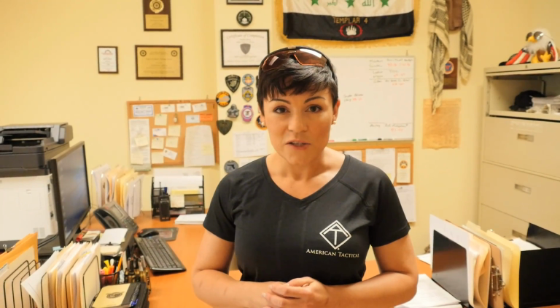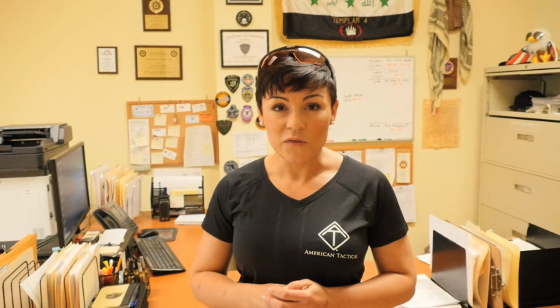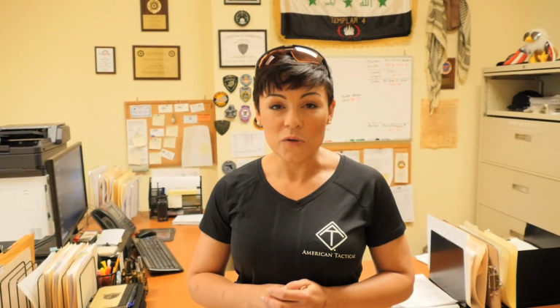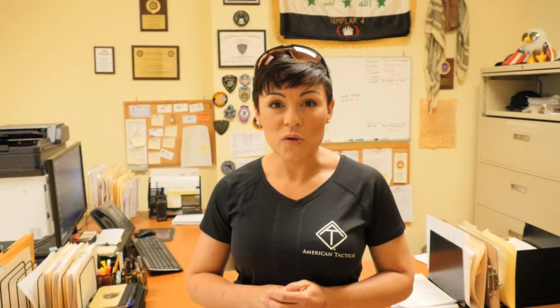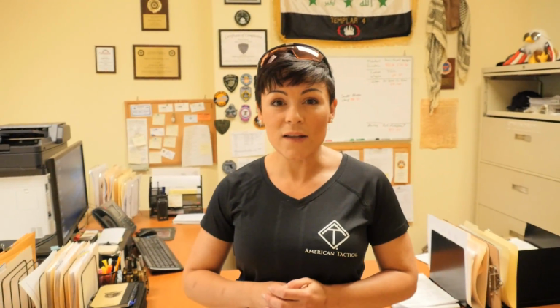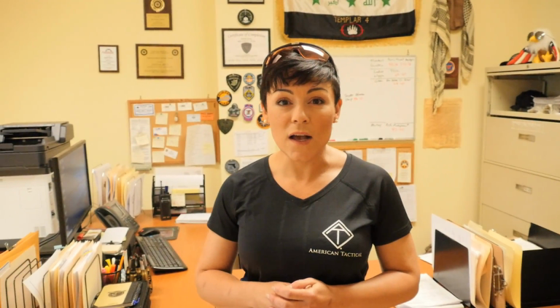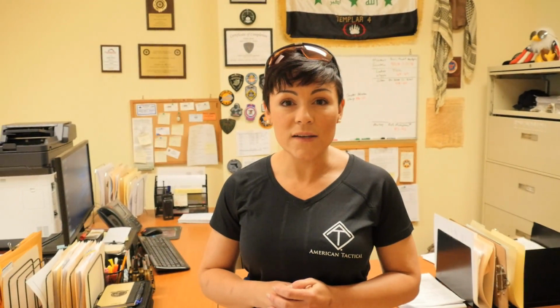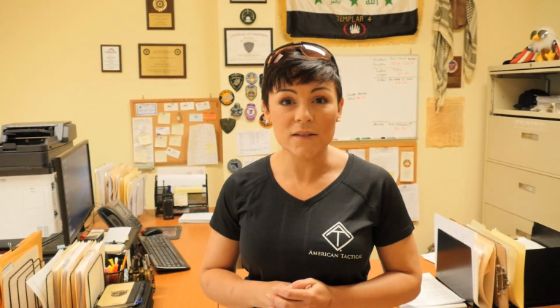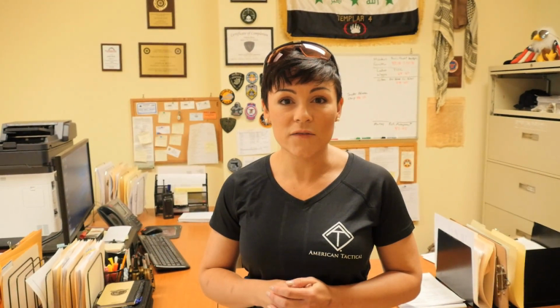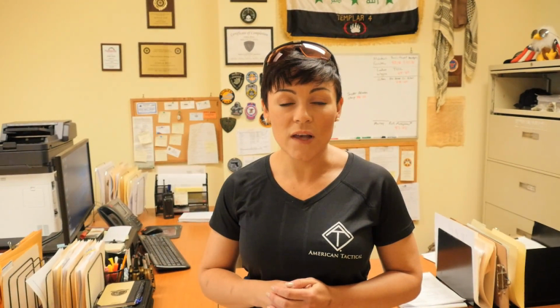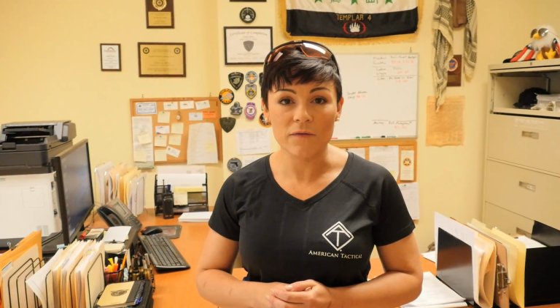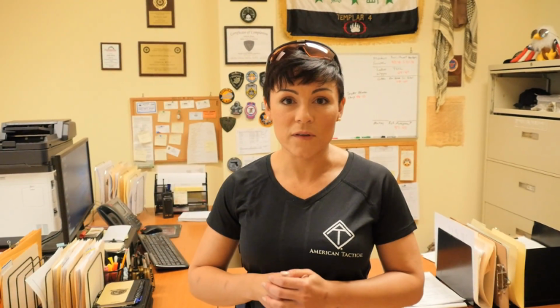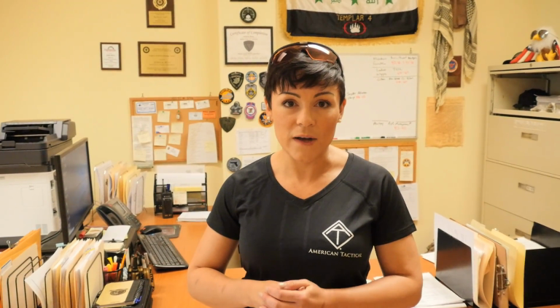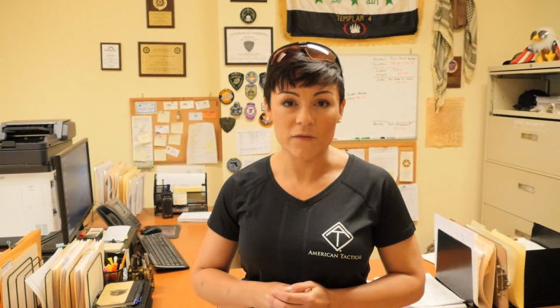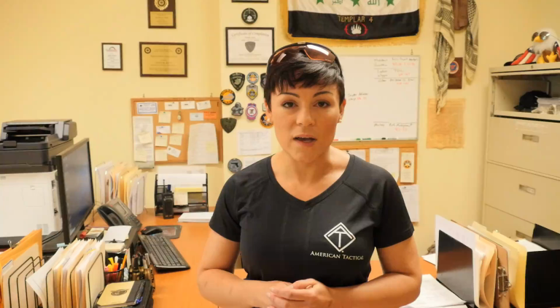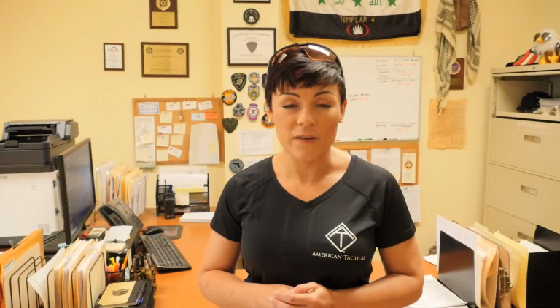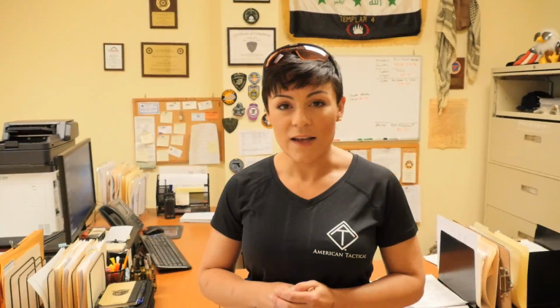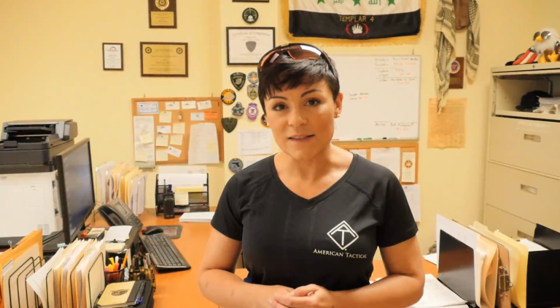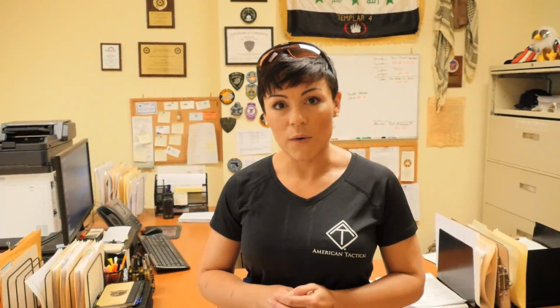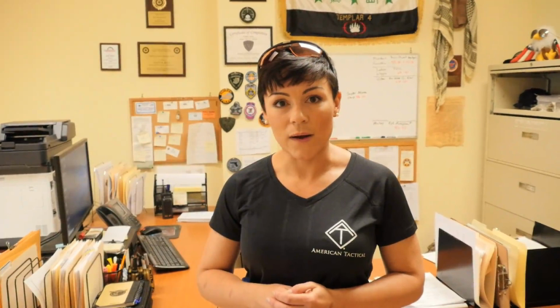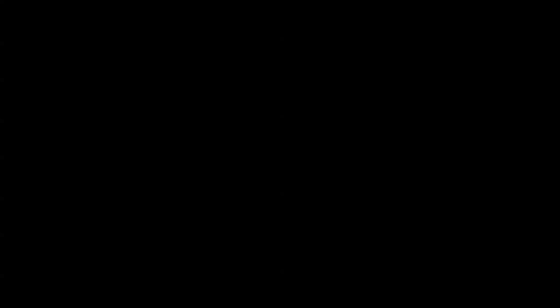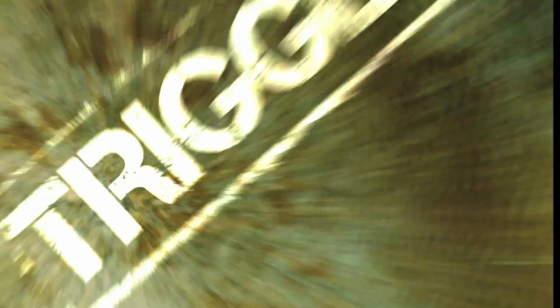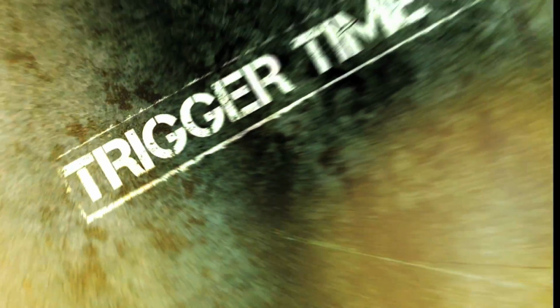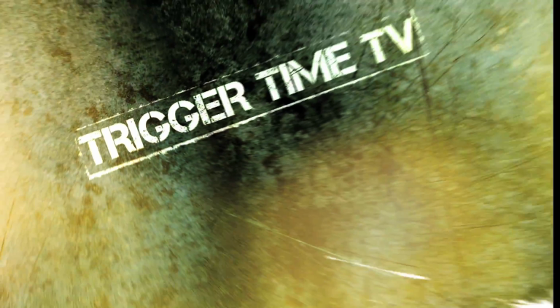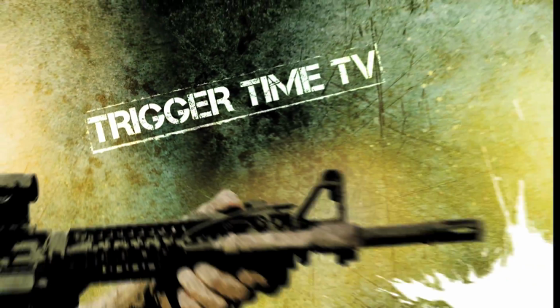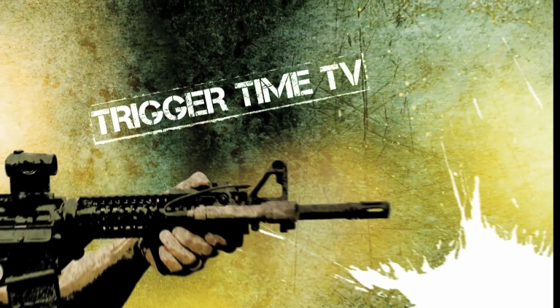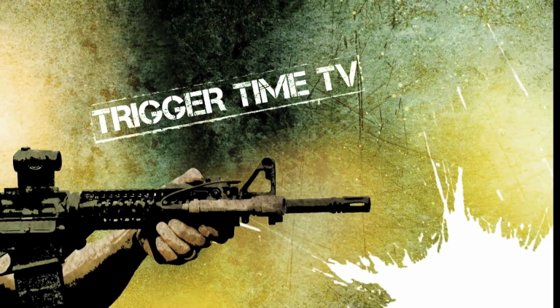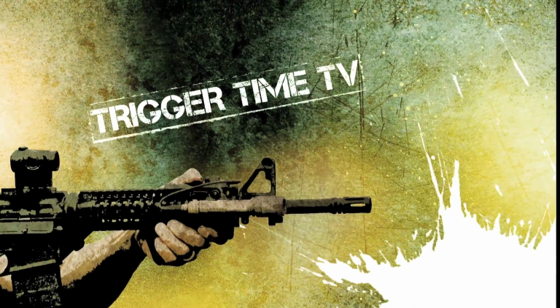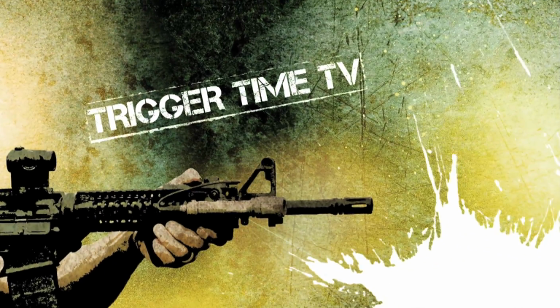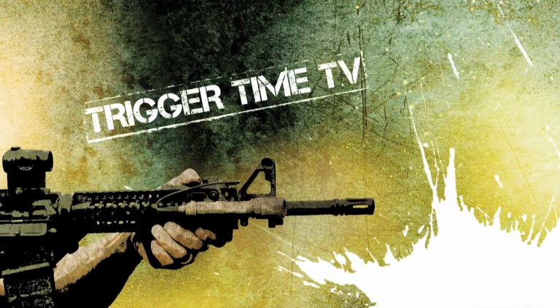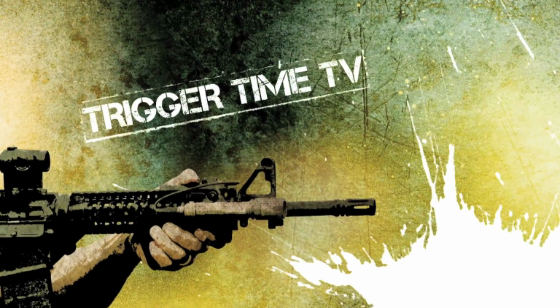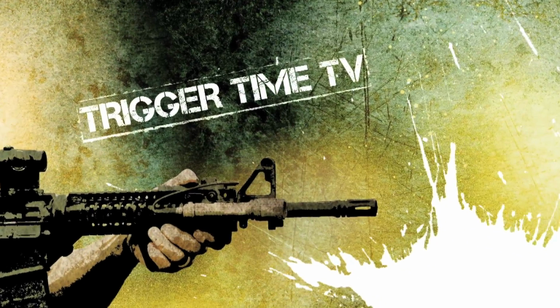Train in the context of your life for the fight of your life, and stay aware. Trigger Time TV is brought to you by Bravo Company Manufacturing,